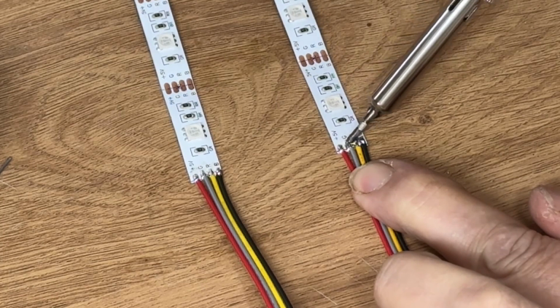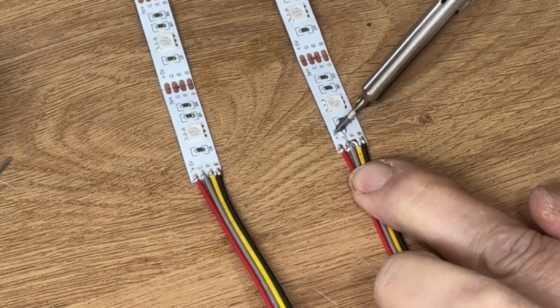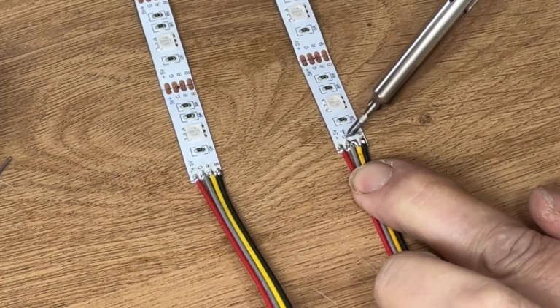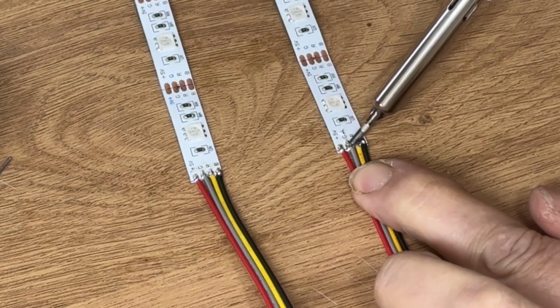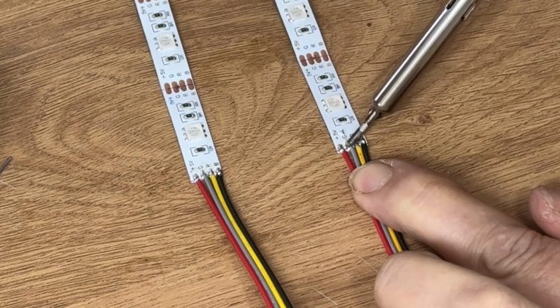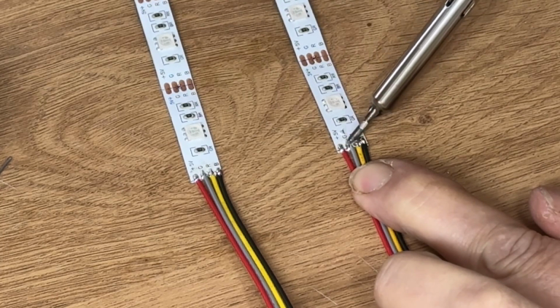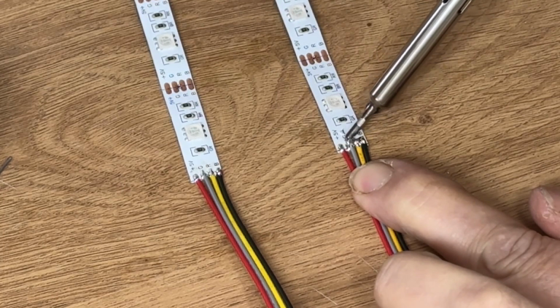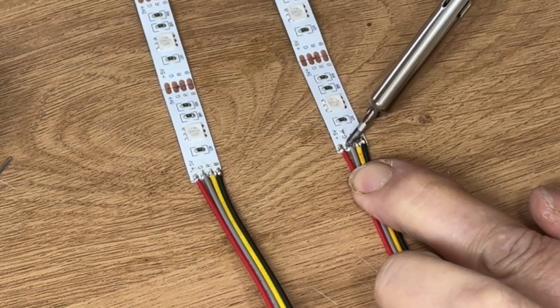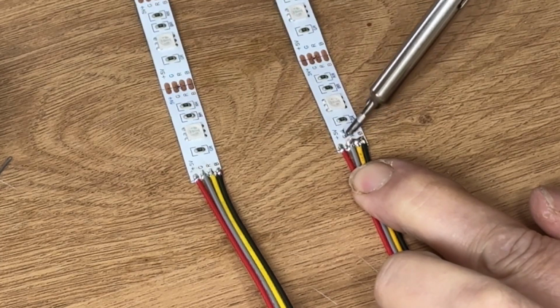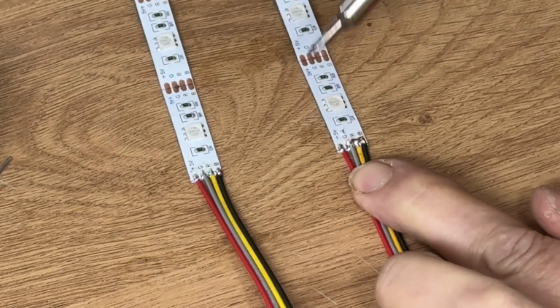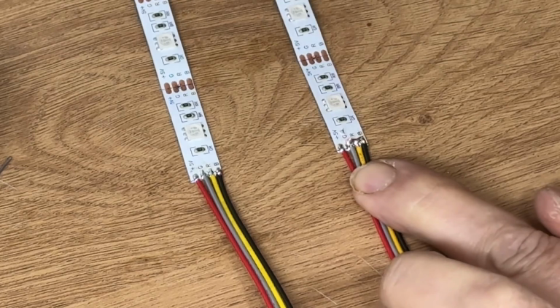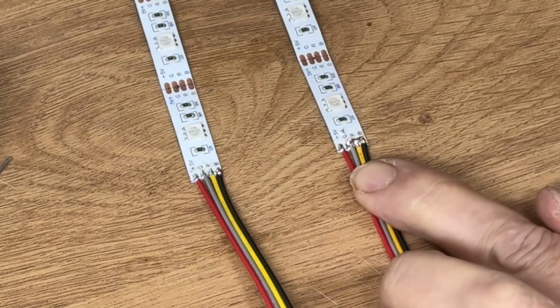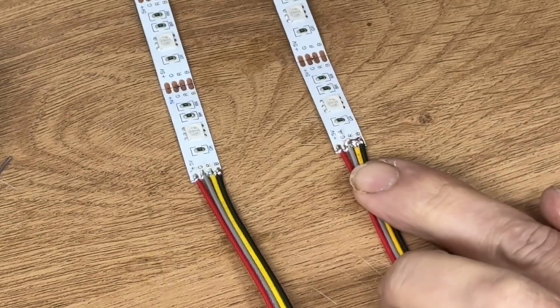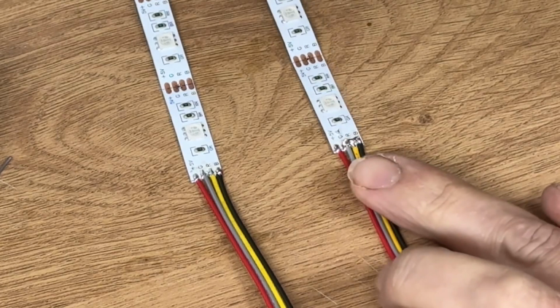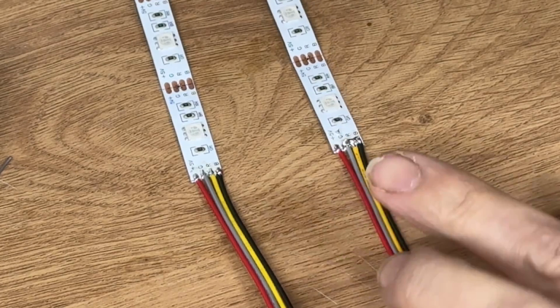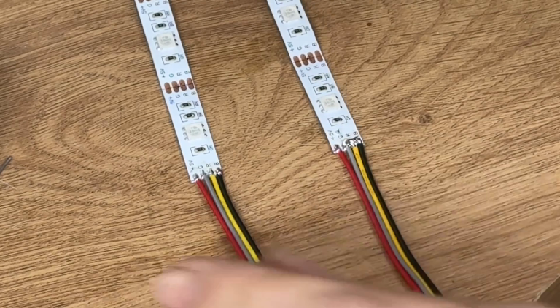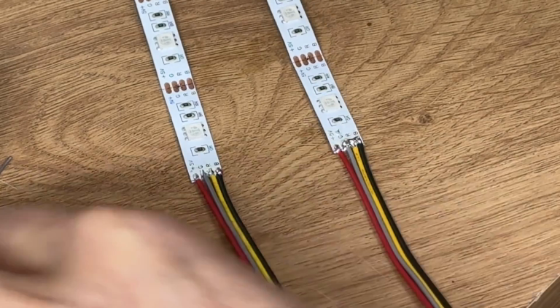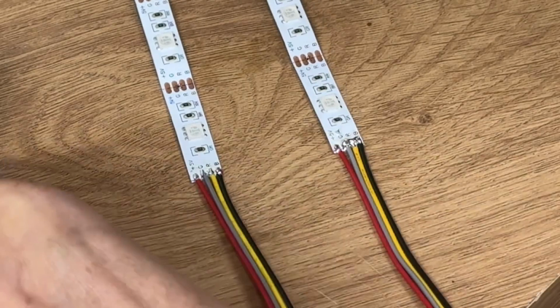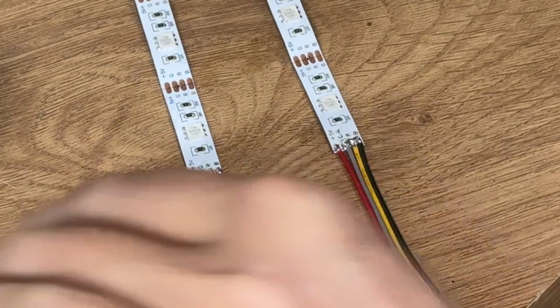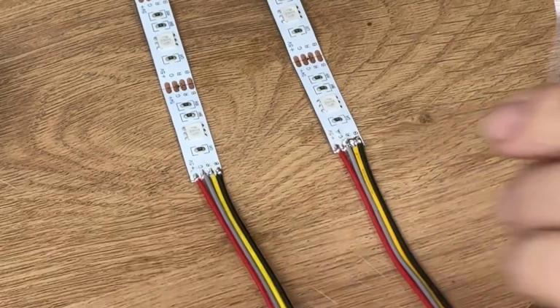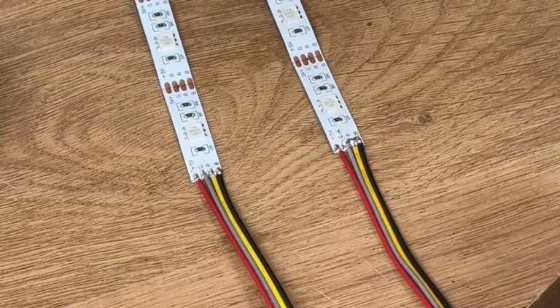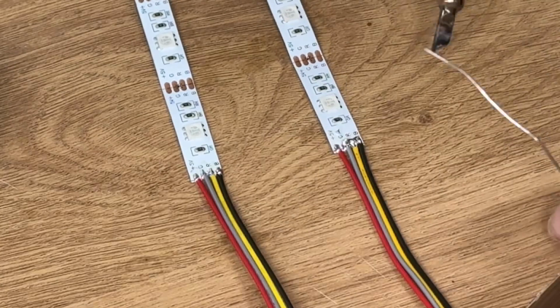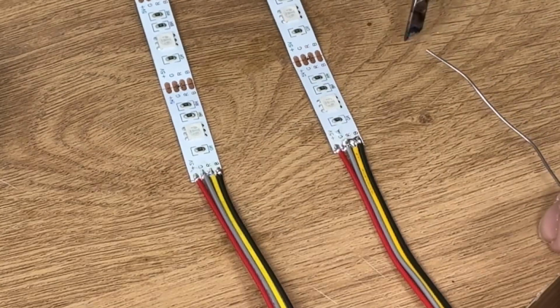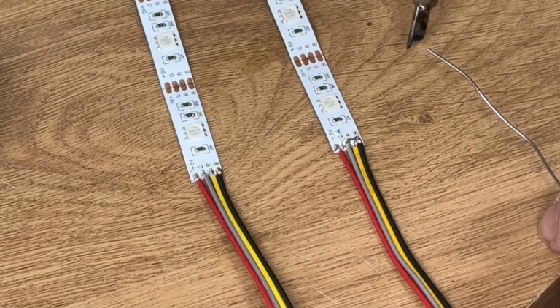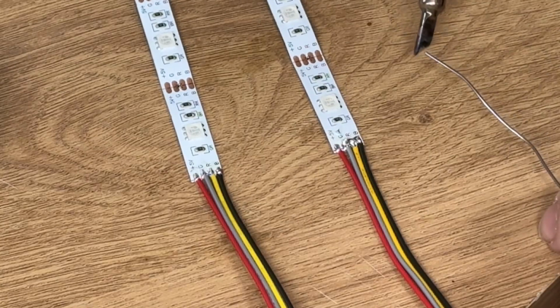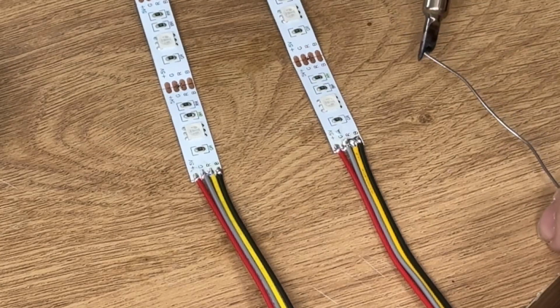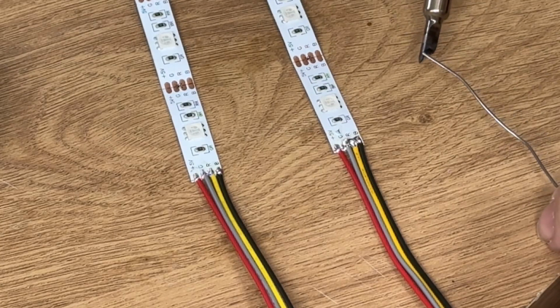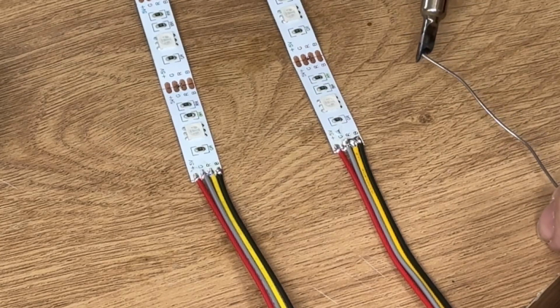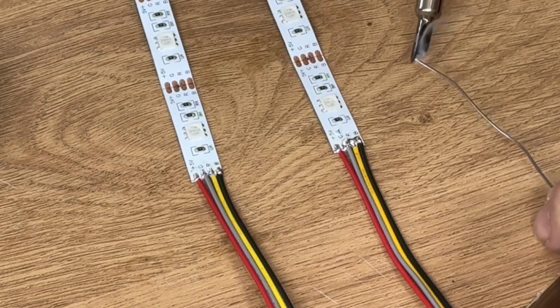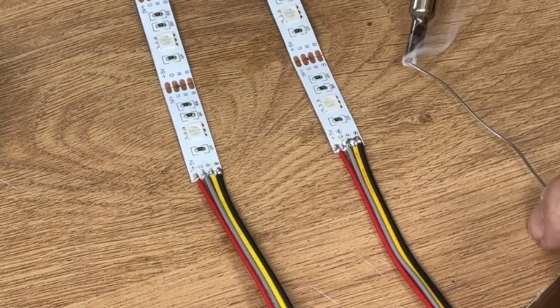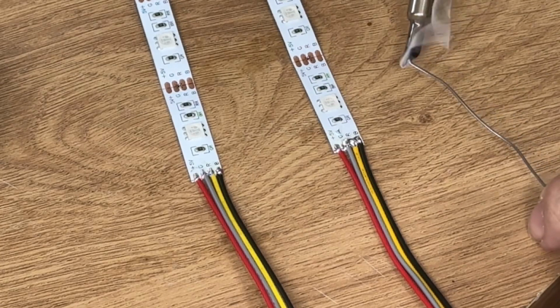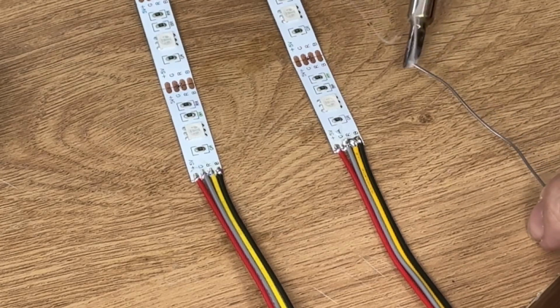Soldering is not my forte and I had to do this 85 times. I made a few errors but eventually got there.